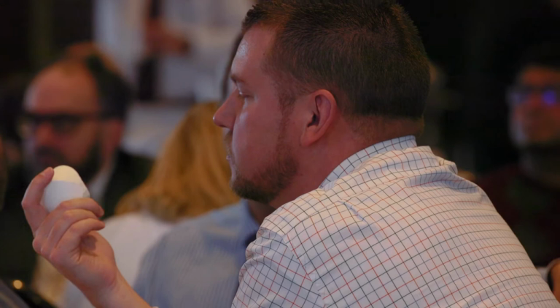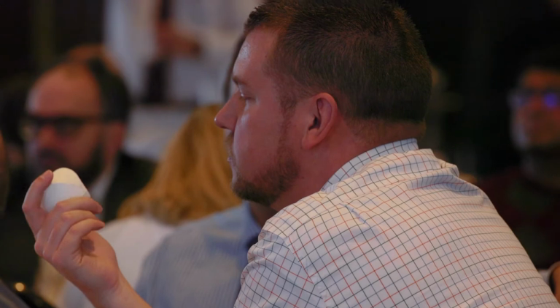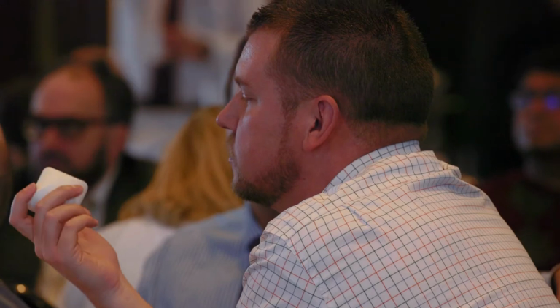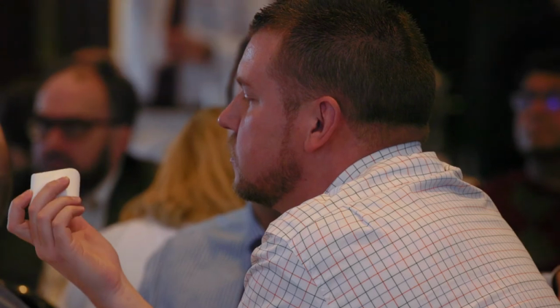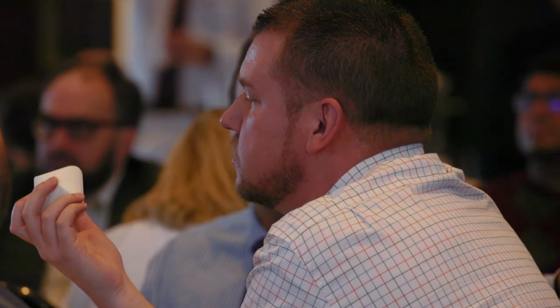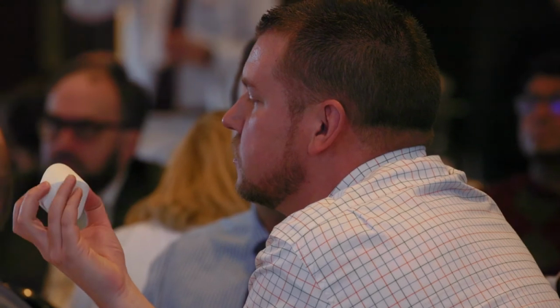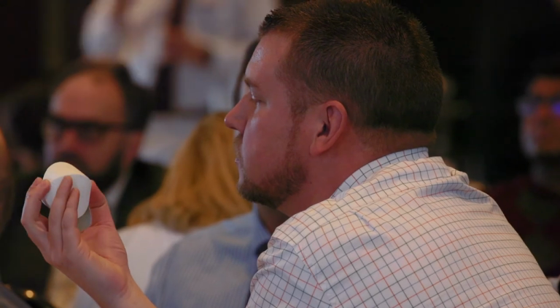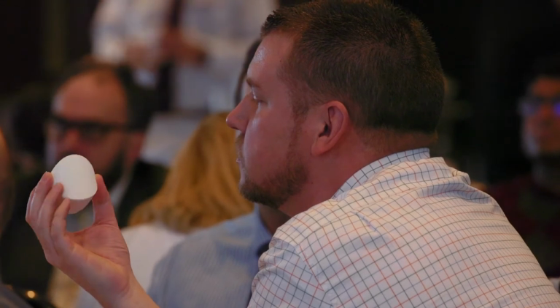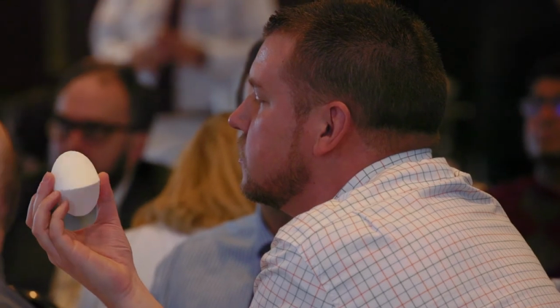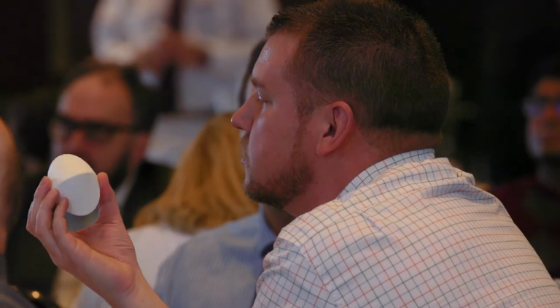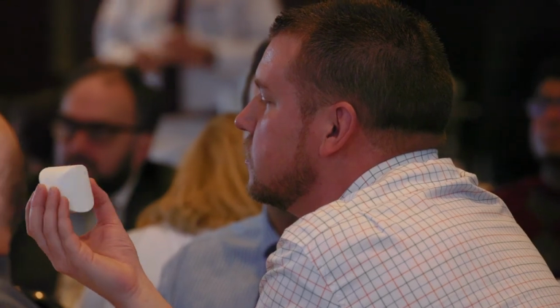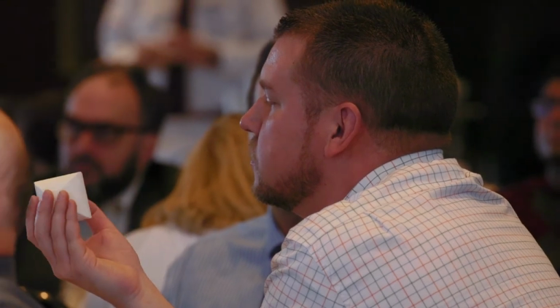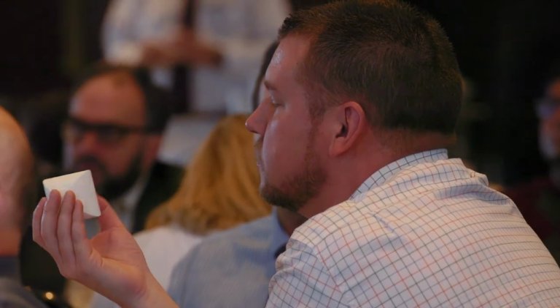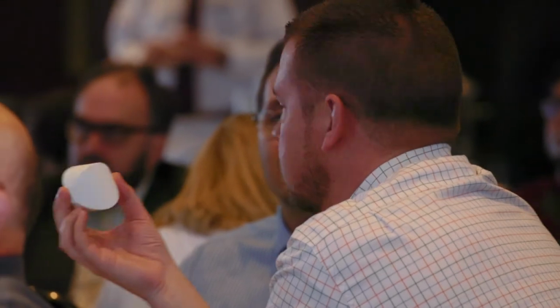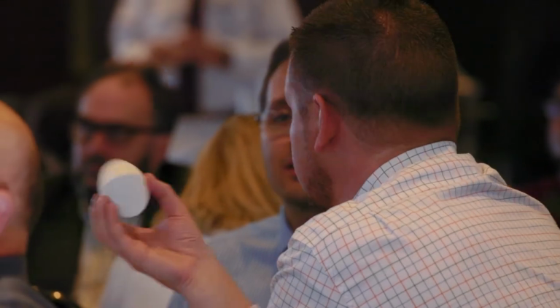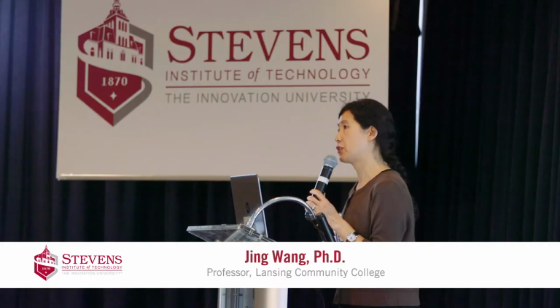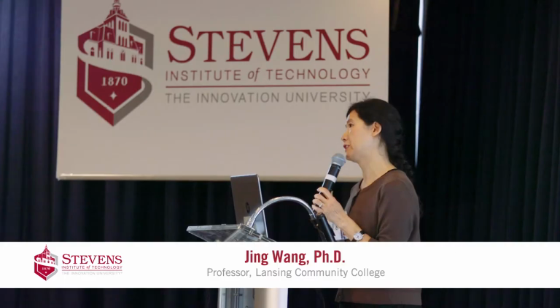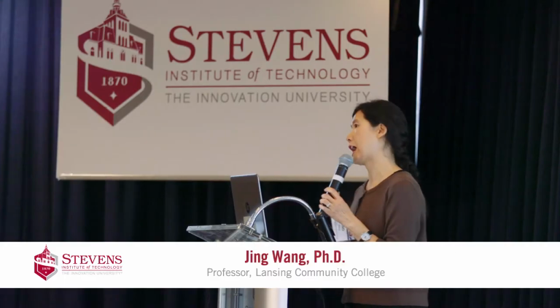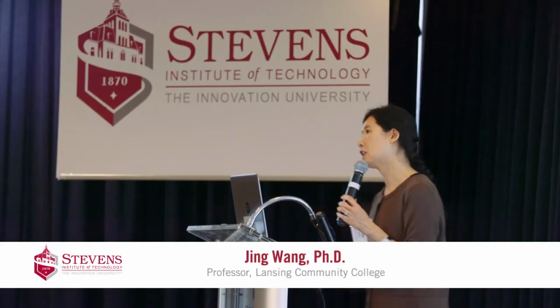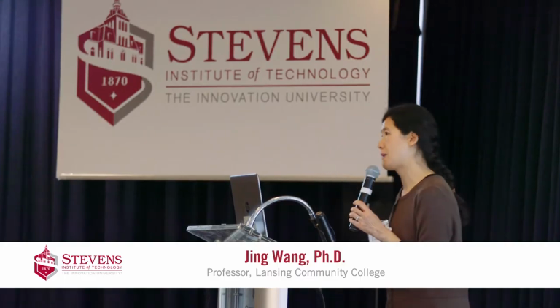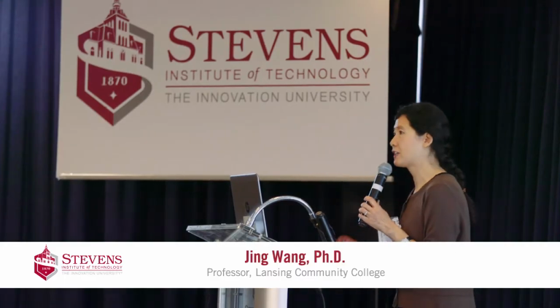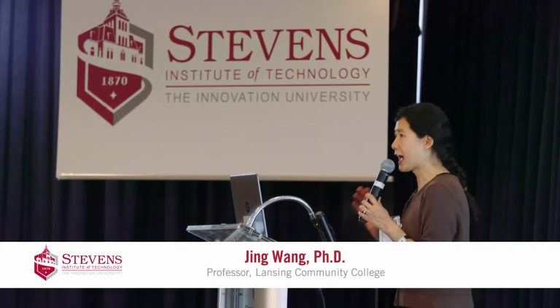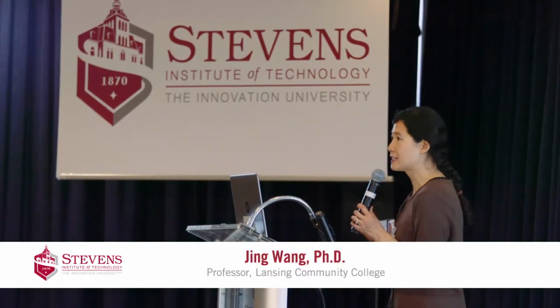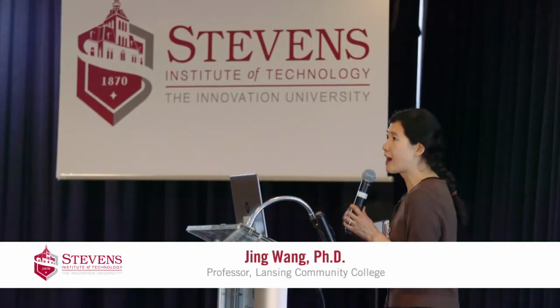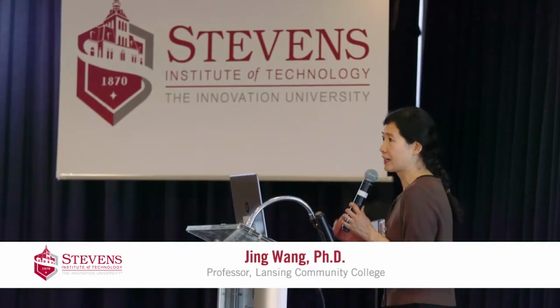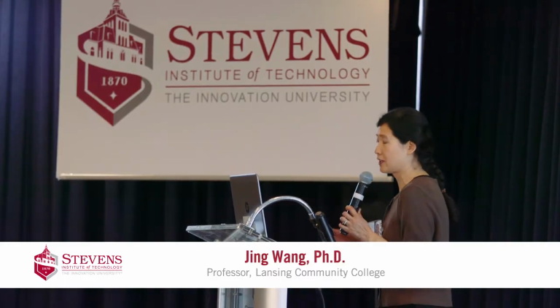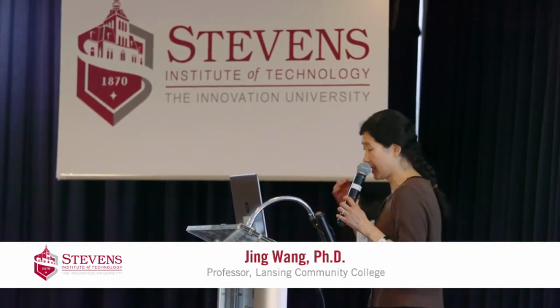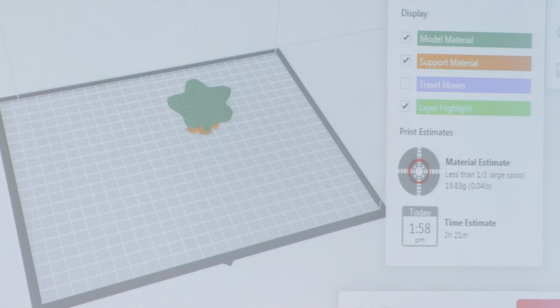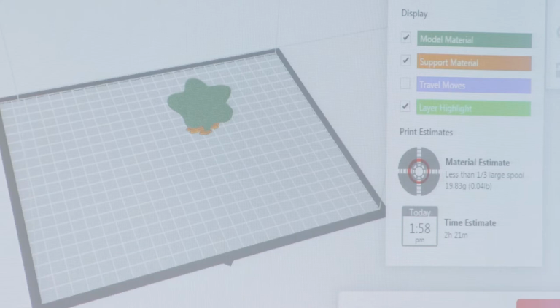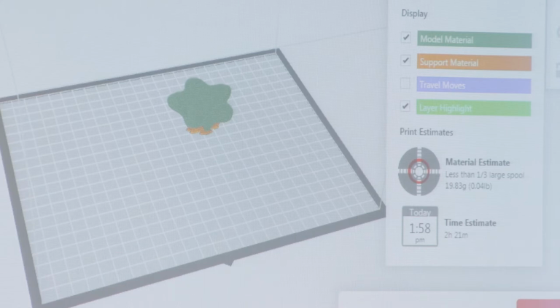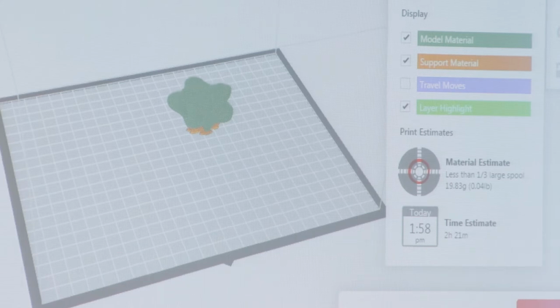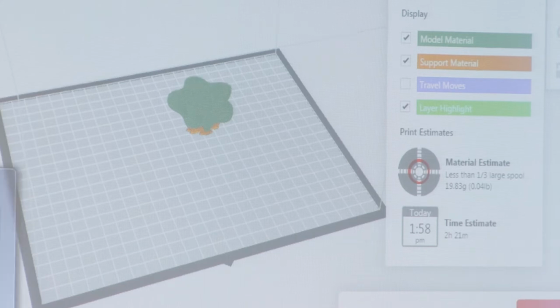By looking at this solid, I make them think. So it's all about hands-on activity. Let them do it.